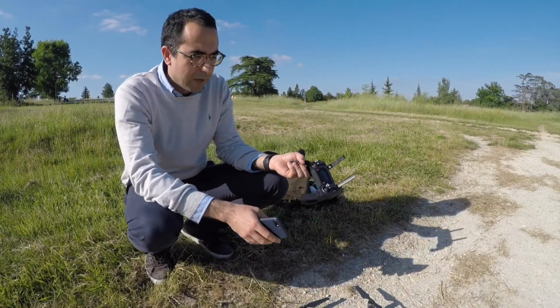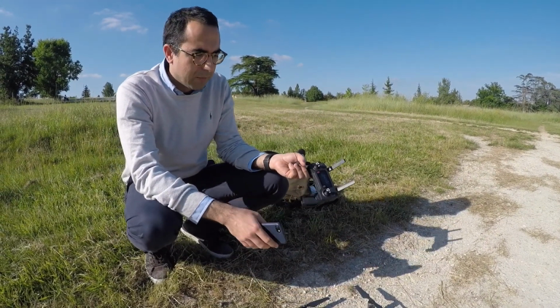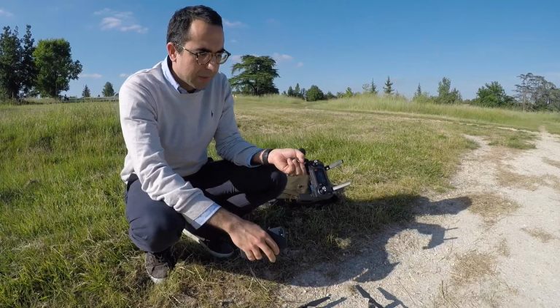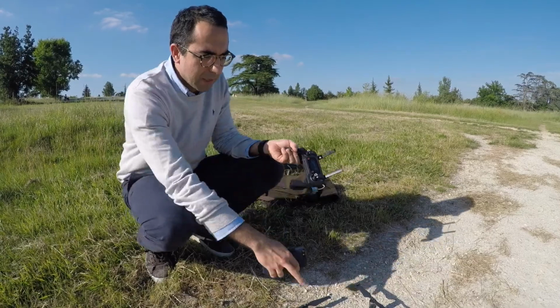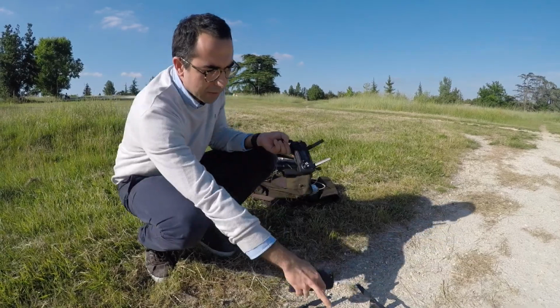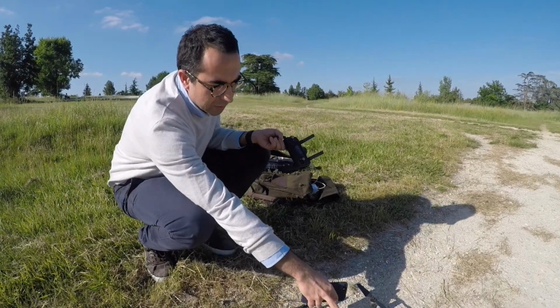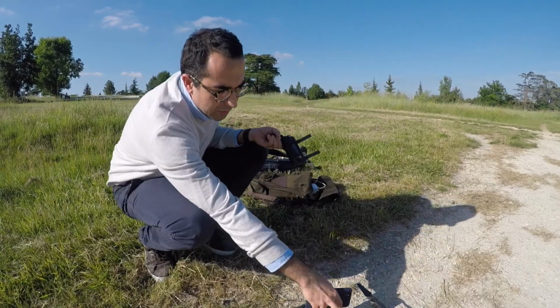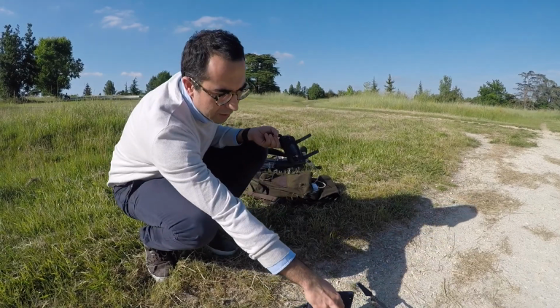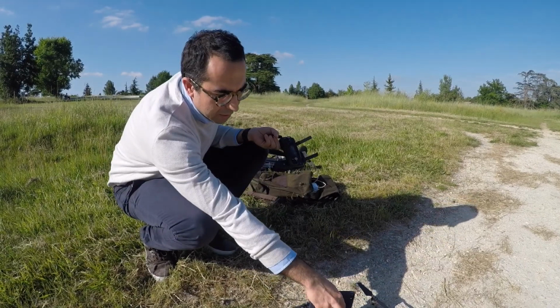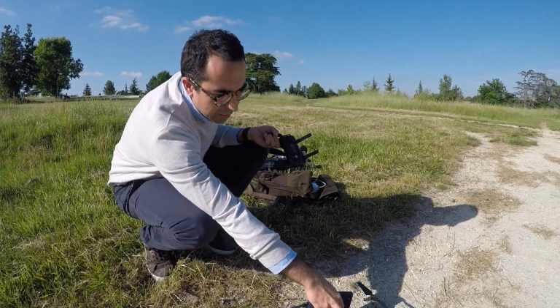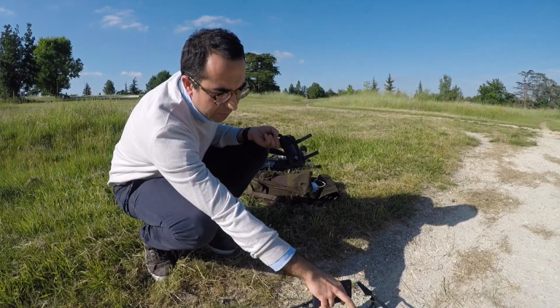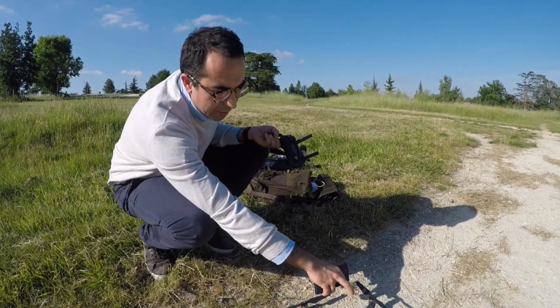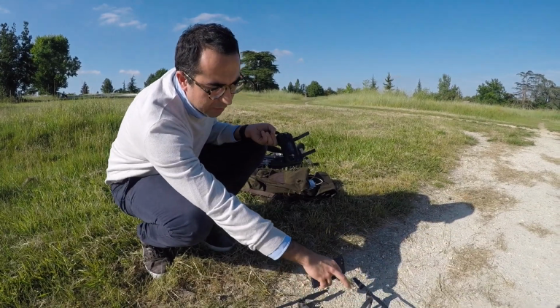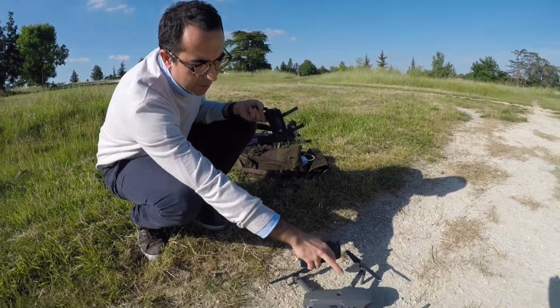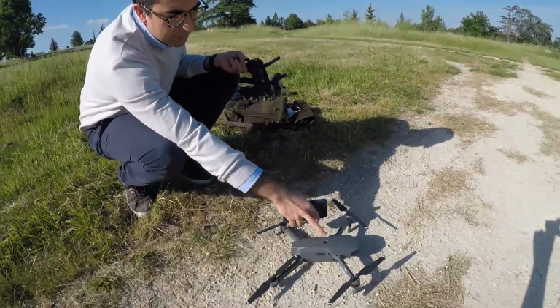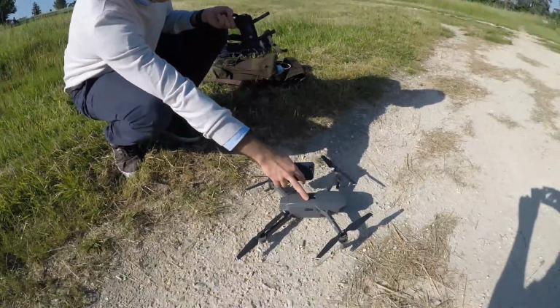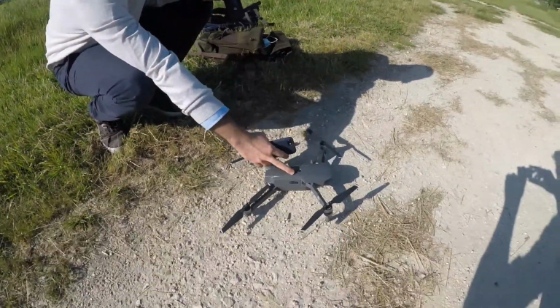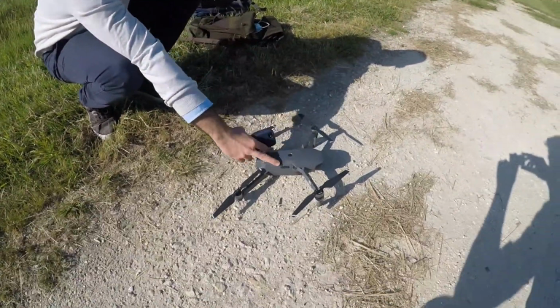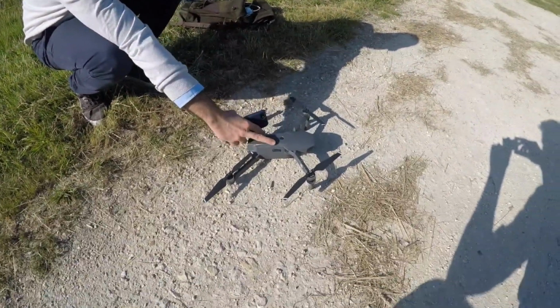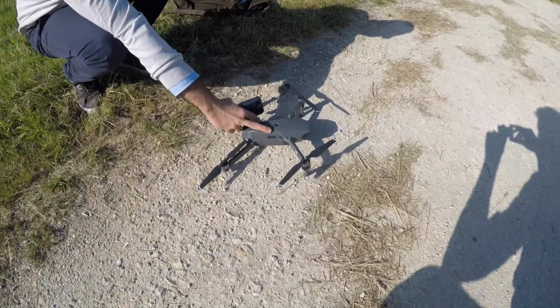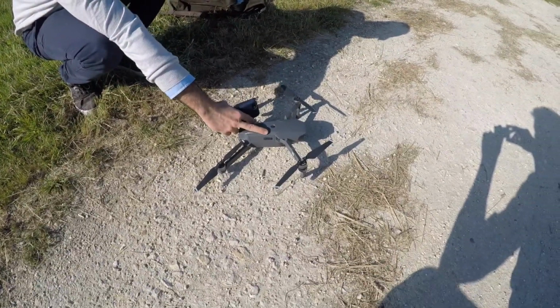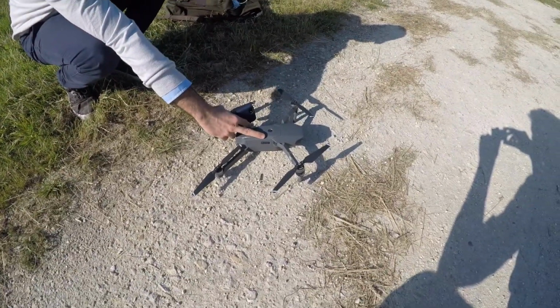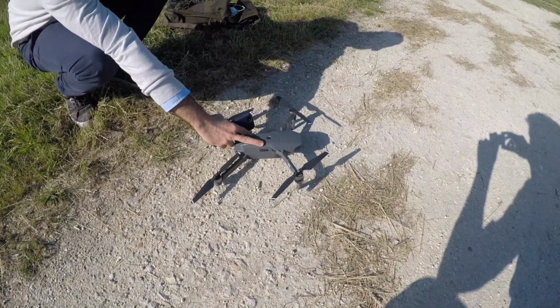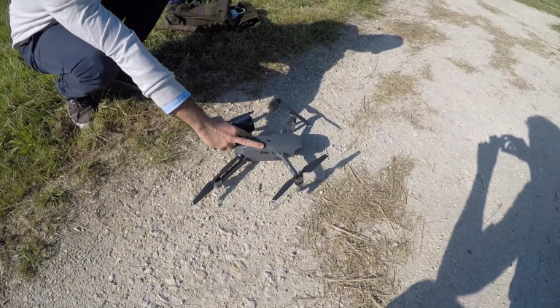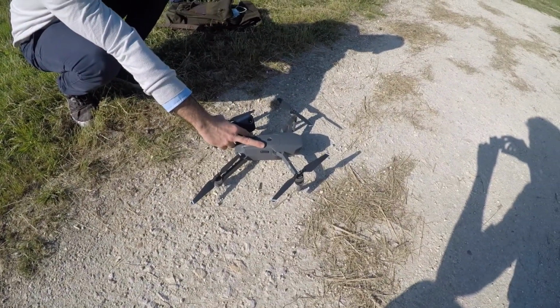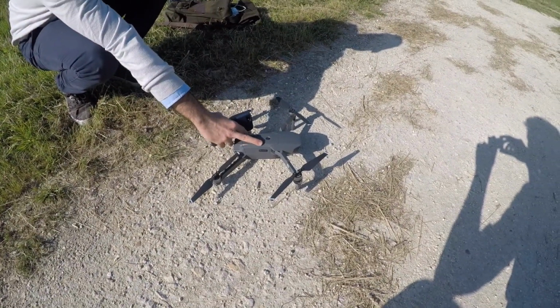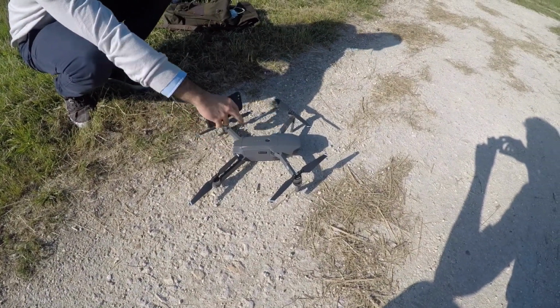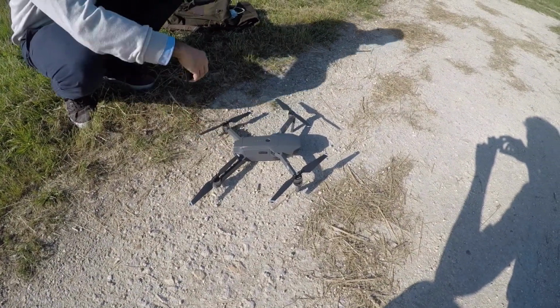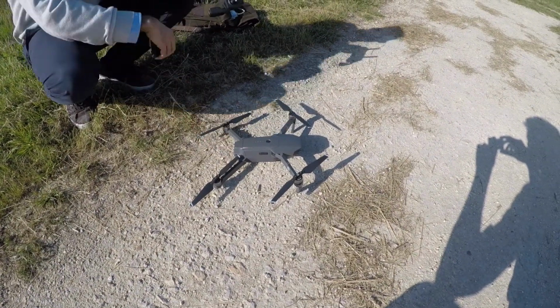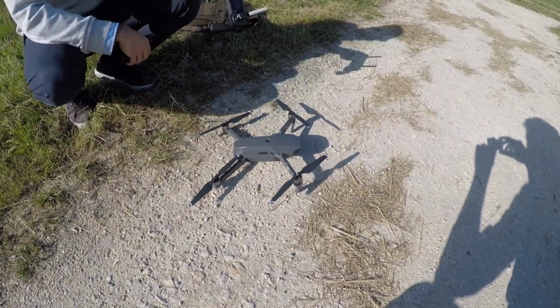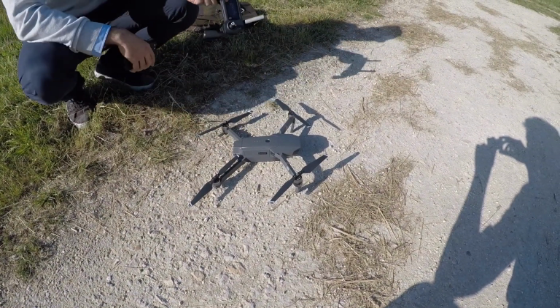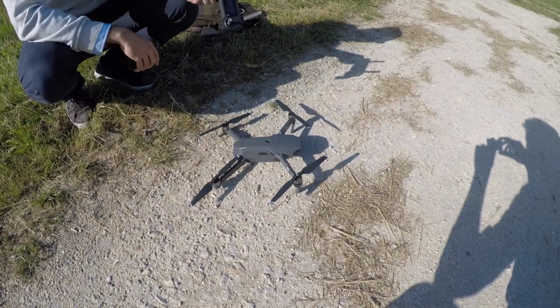It's important to have 100% on your controller, and obviously the battery of your Mavic should also be fully charged. We are at 100%, and as you can see here, if you click once you have 4 LEDs.